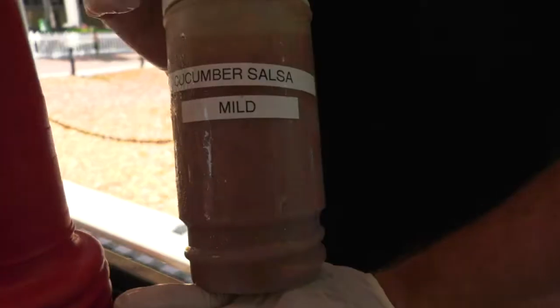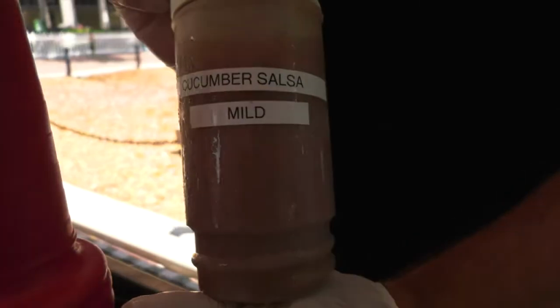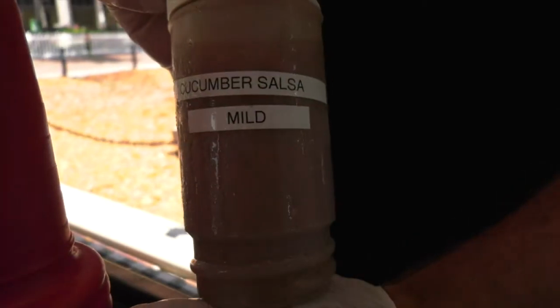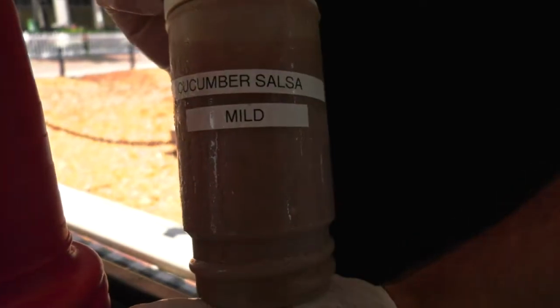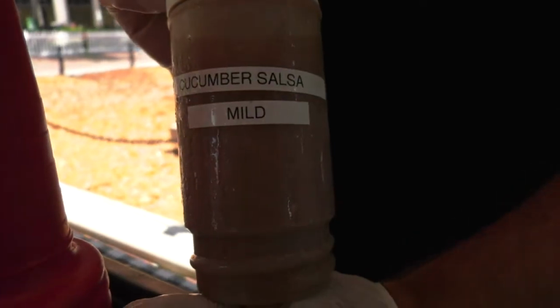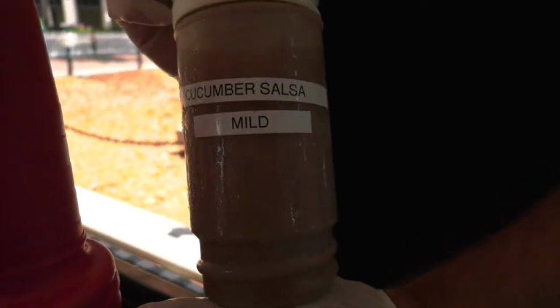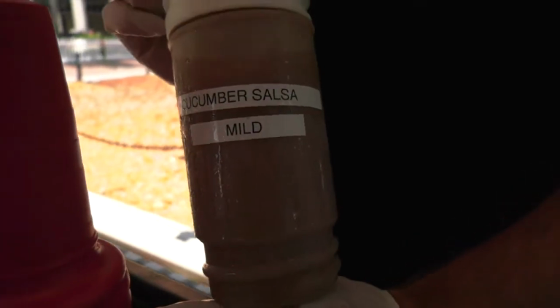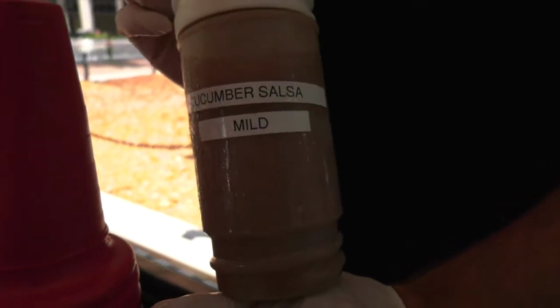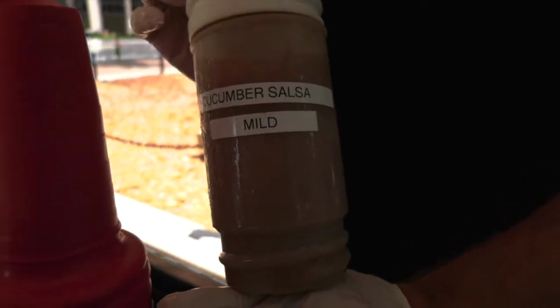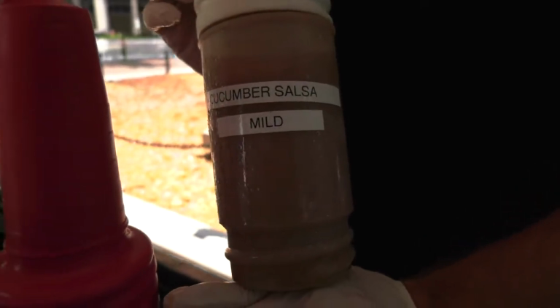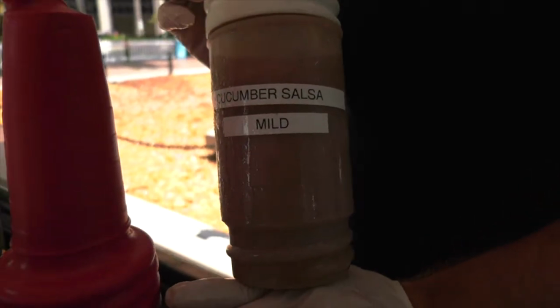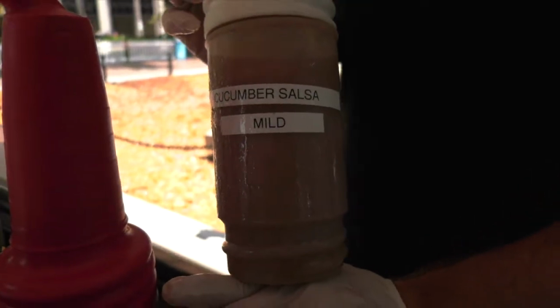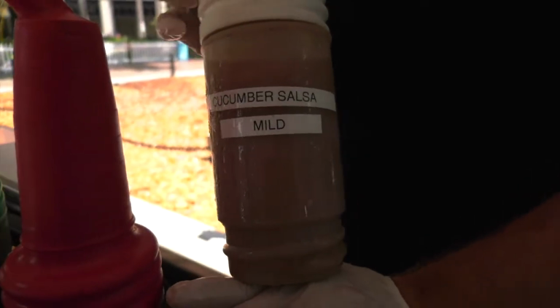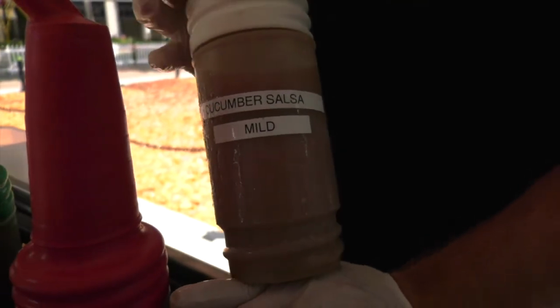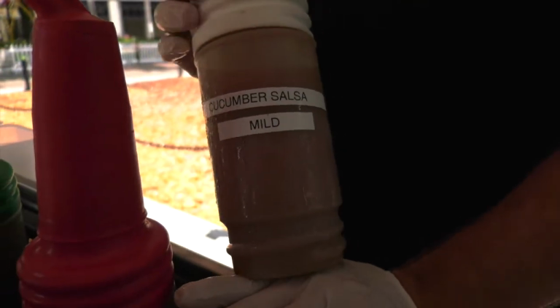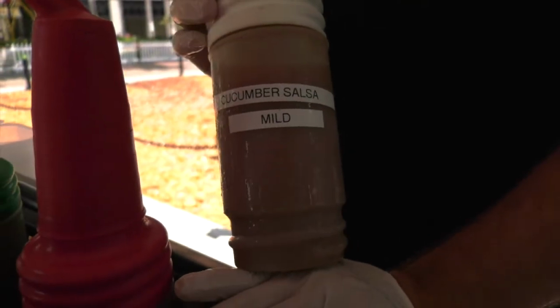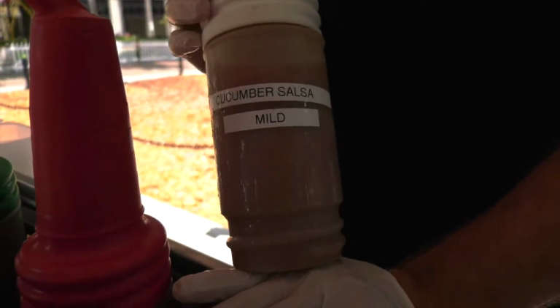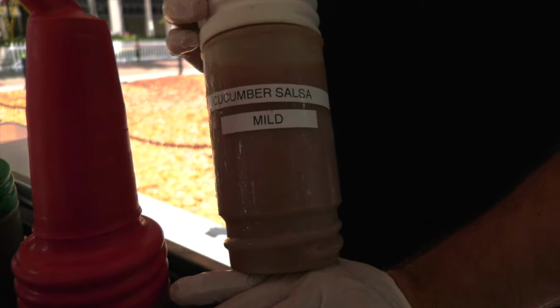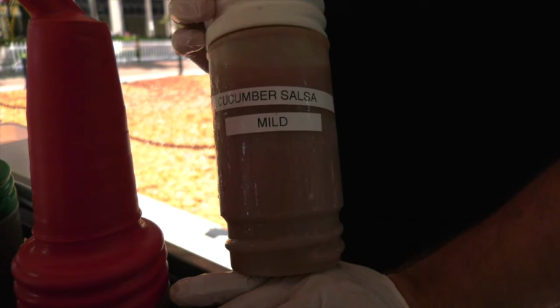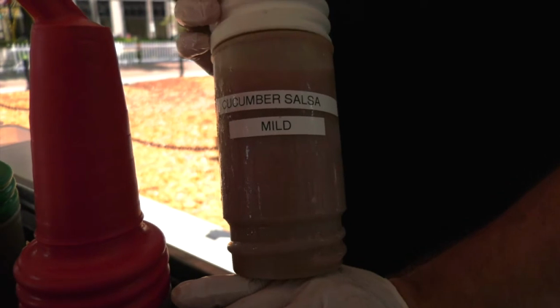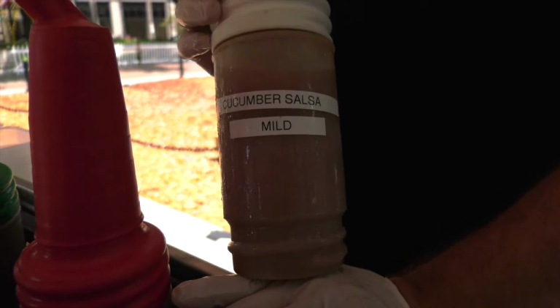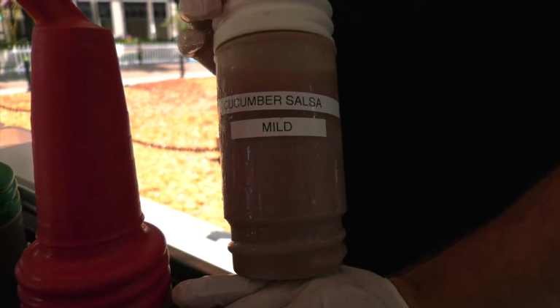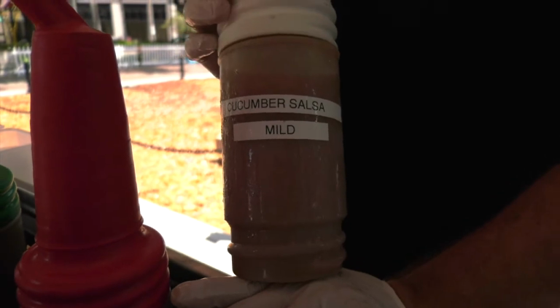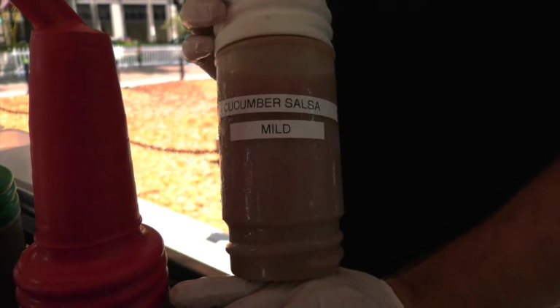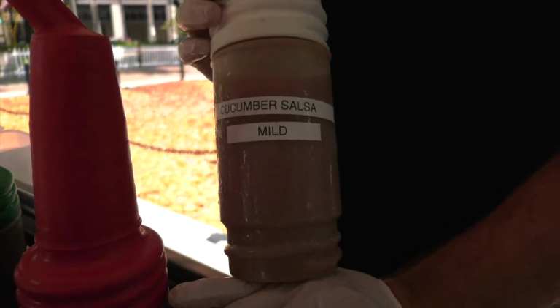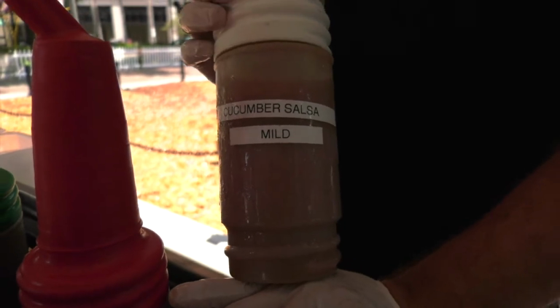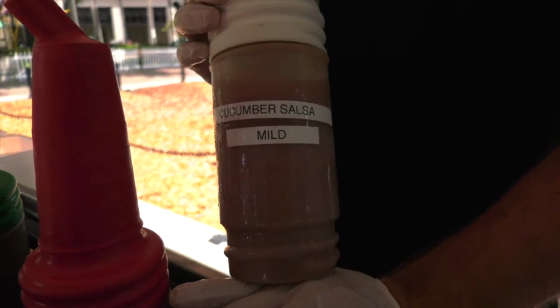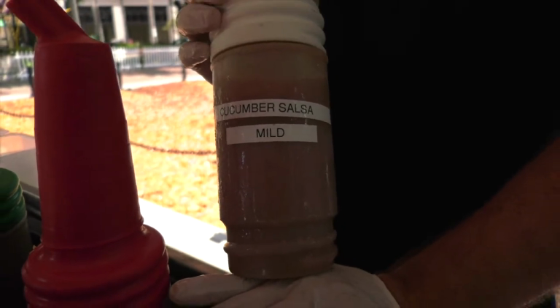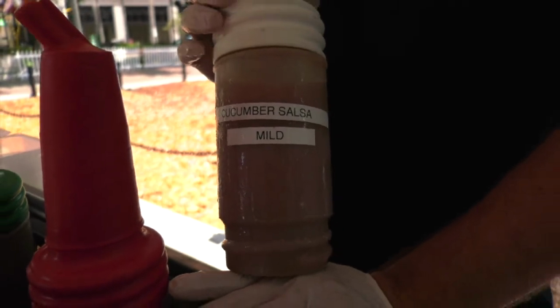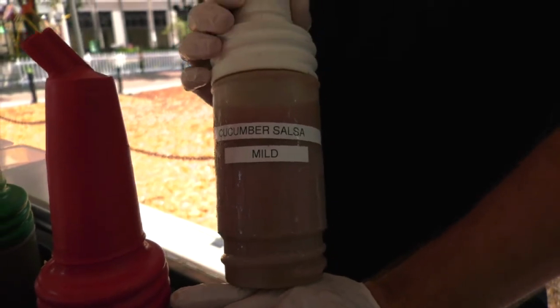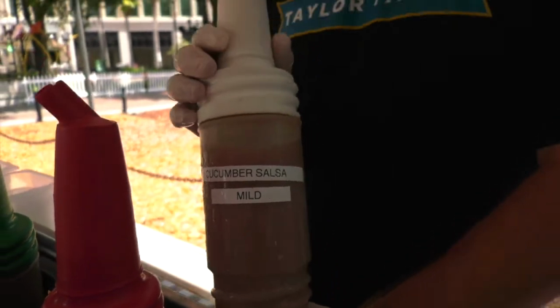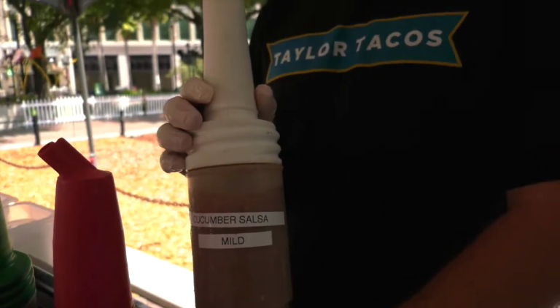This is a cucumber salsa. We designed this salsa especially for the Lily Taco.